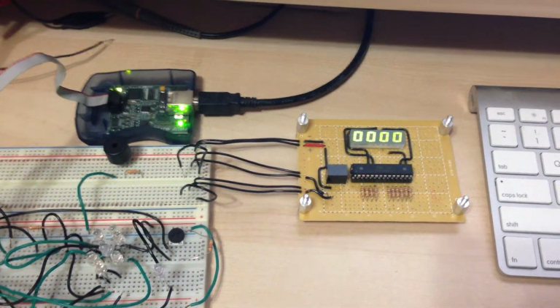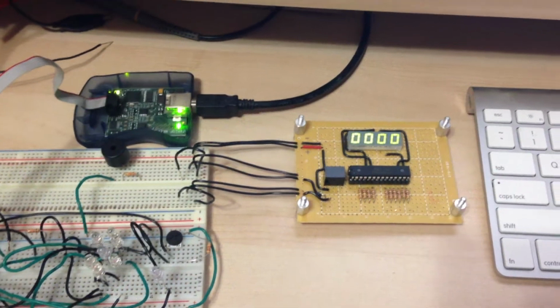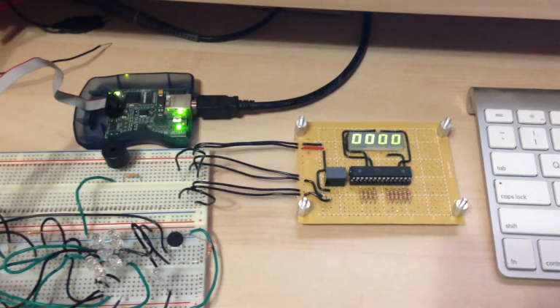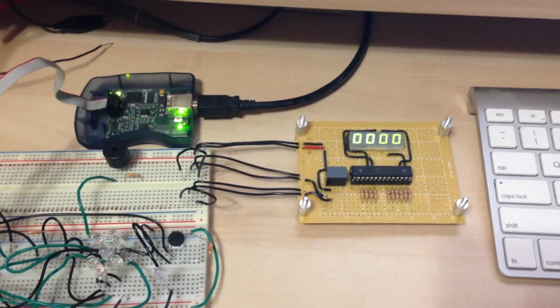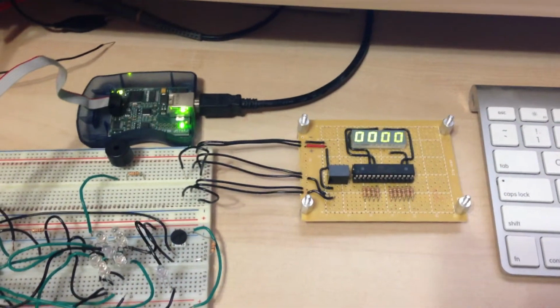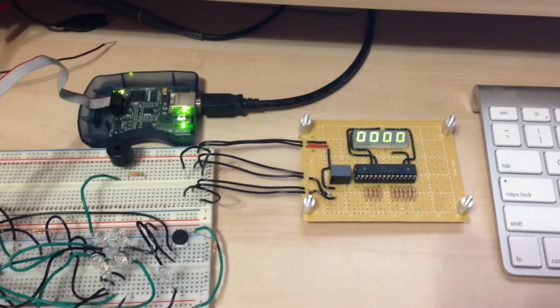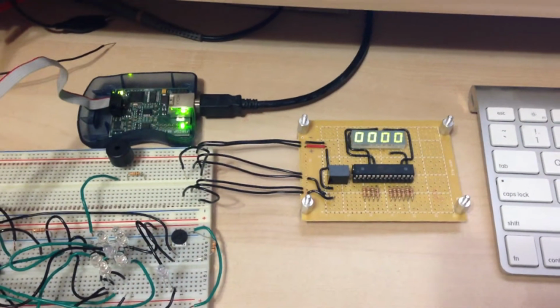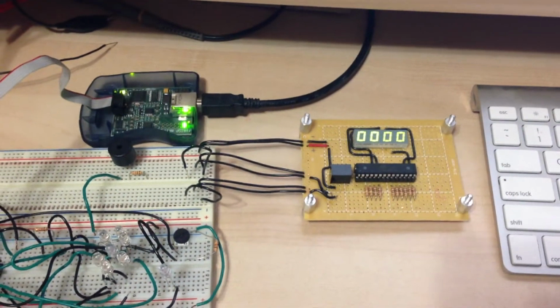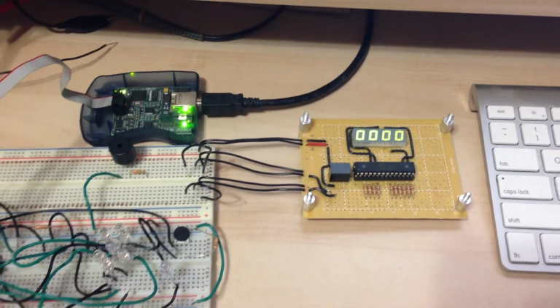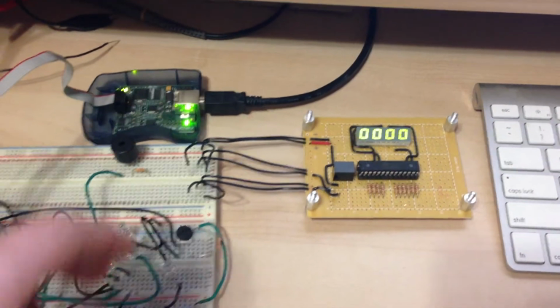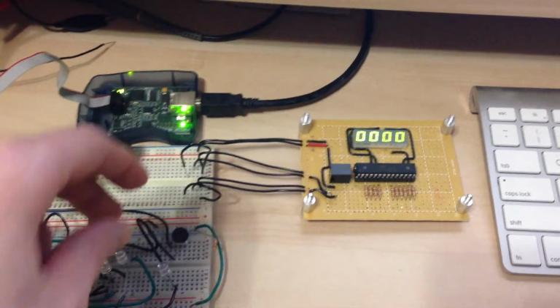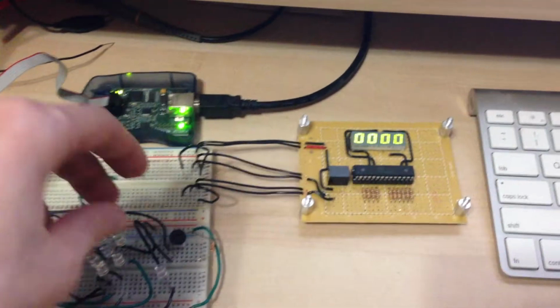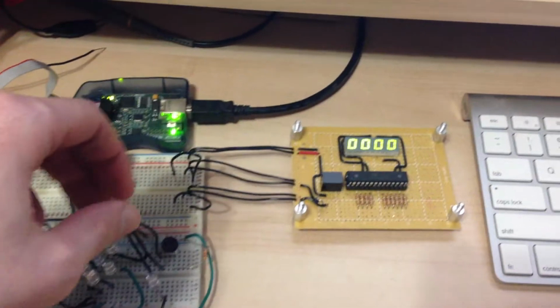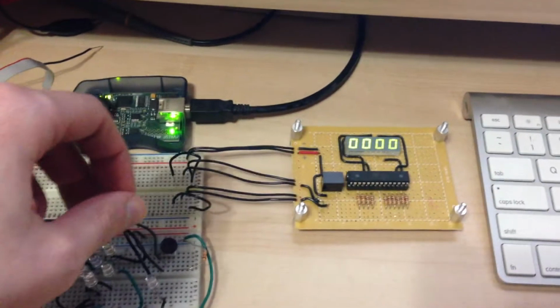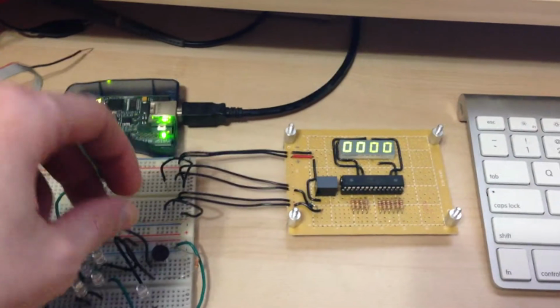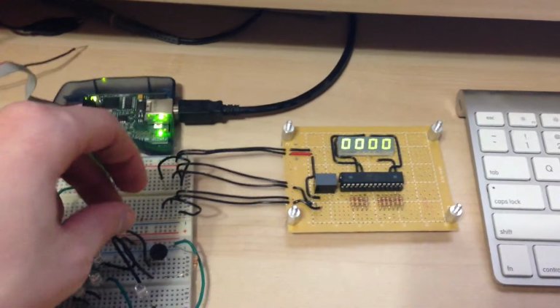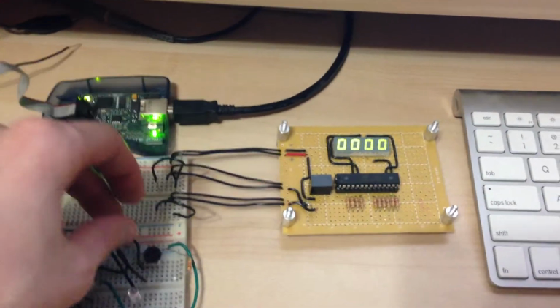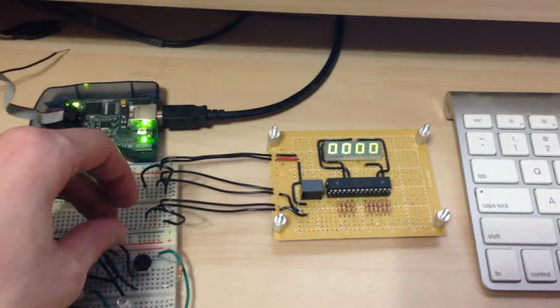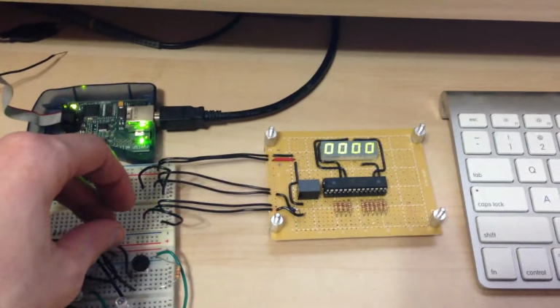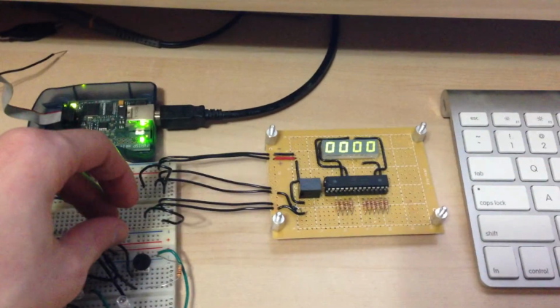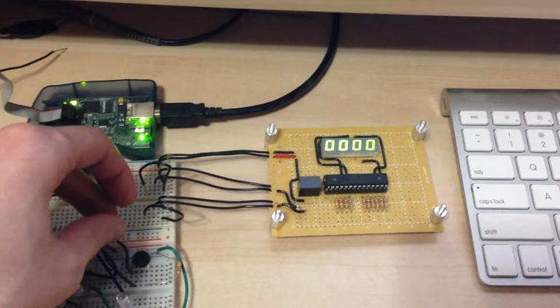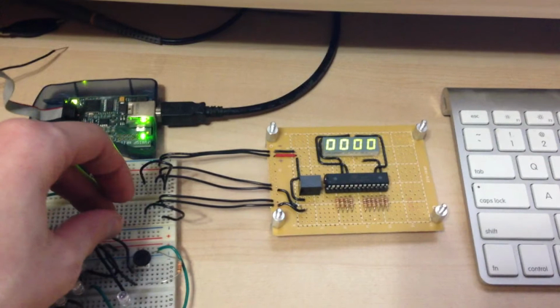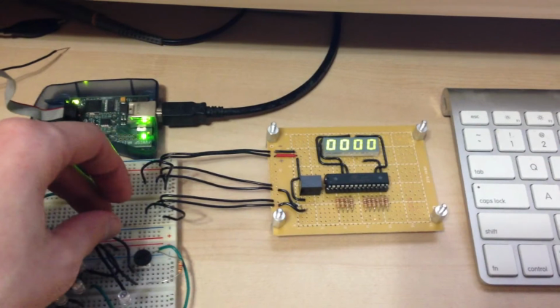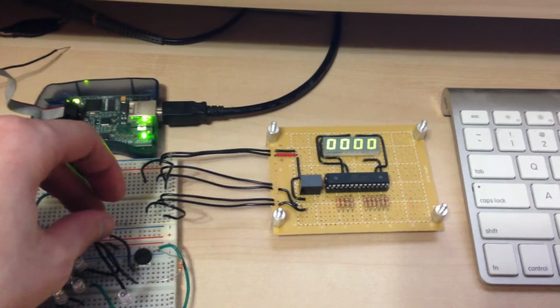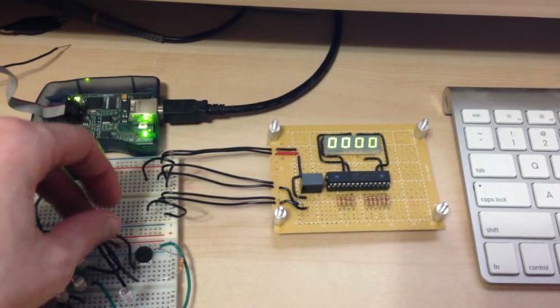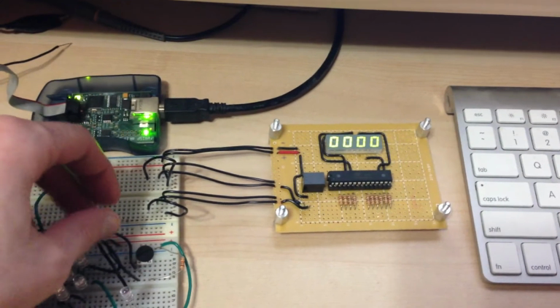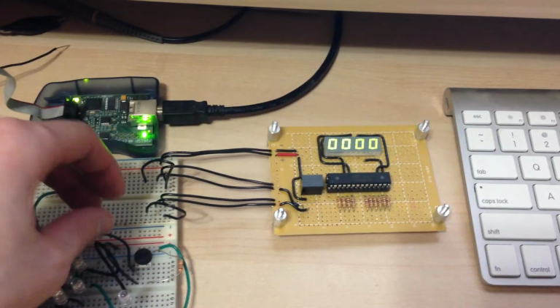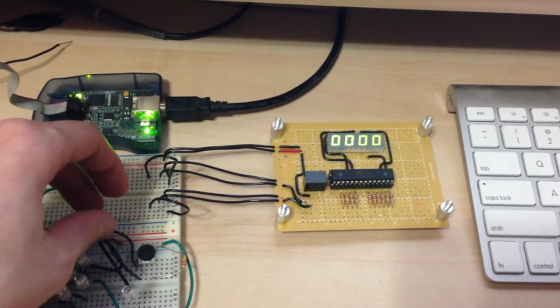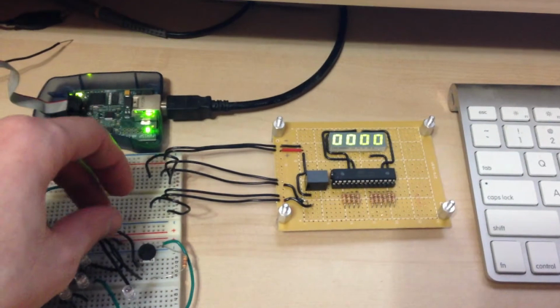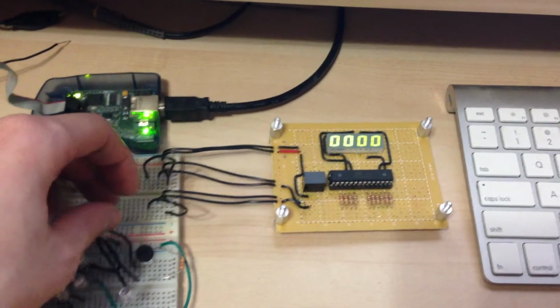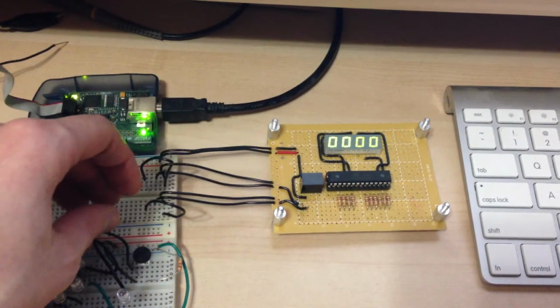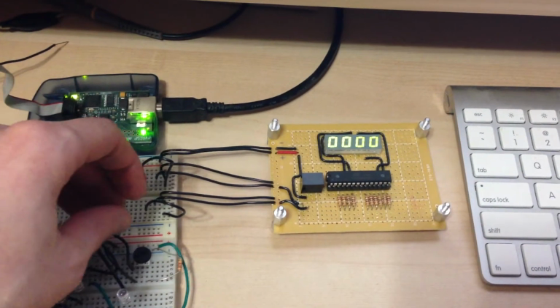Here's the first ping pong scoreboard demo. The buttons are missing and the display is tiny.